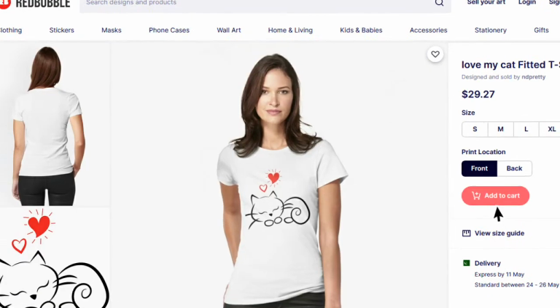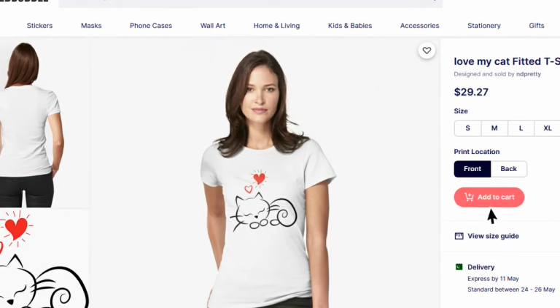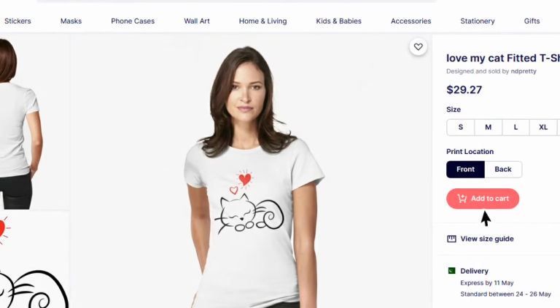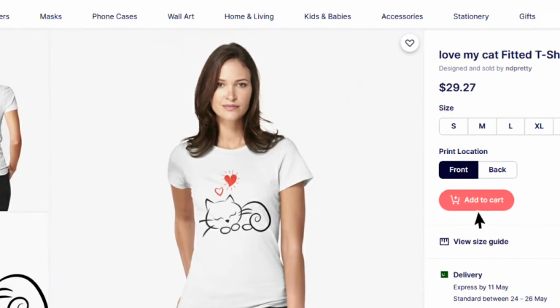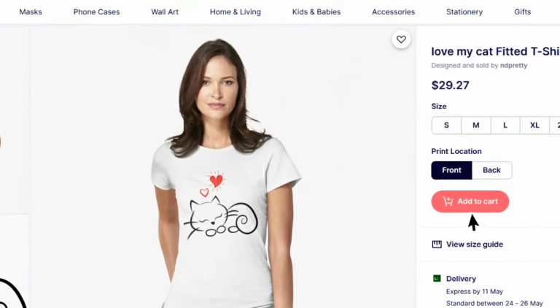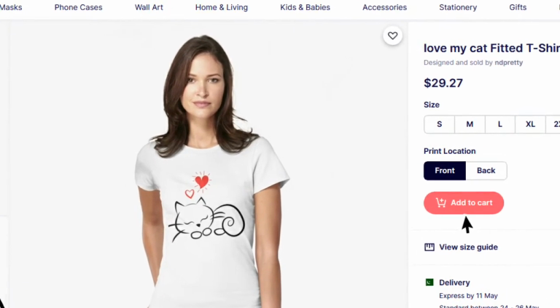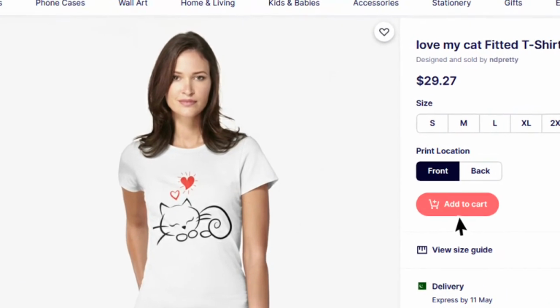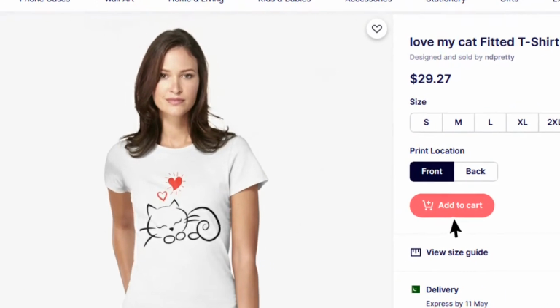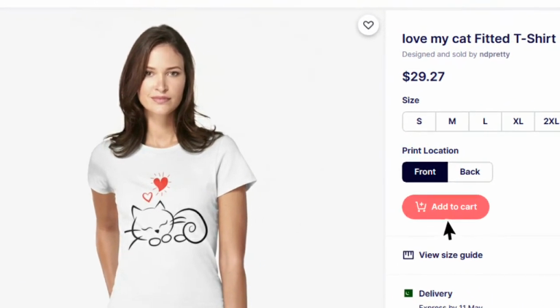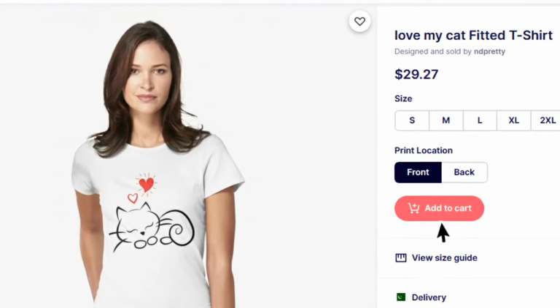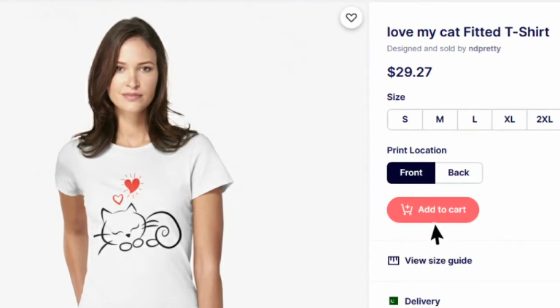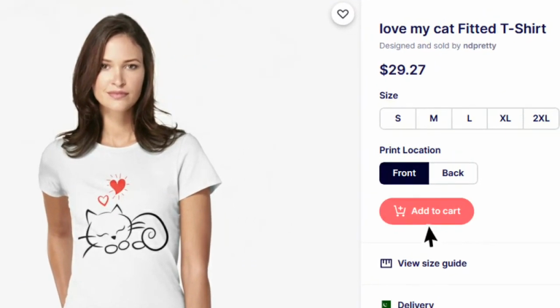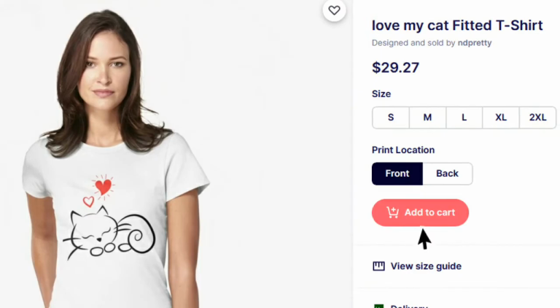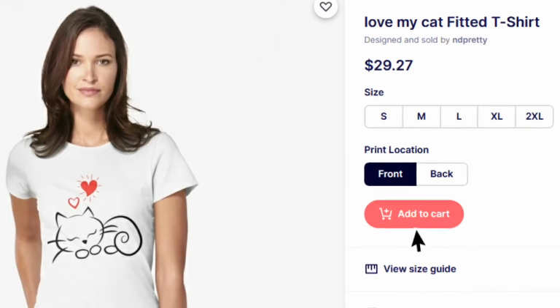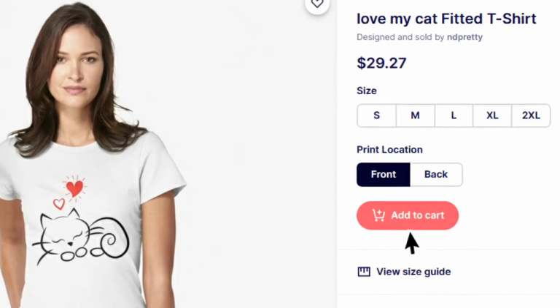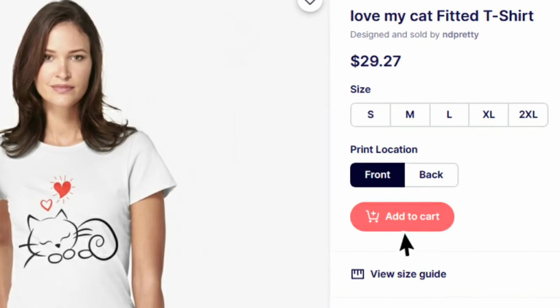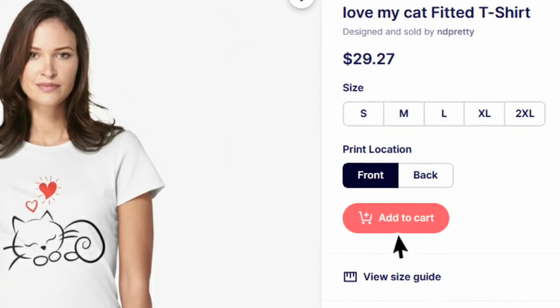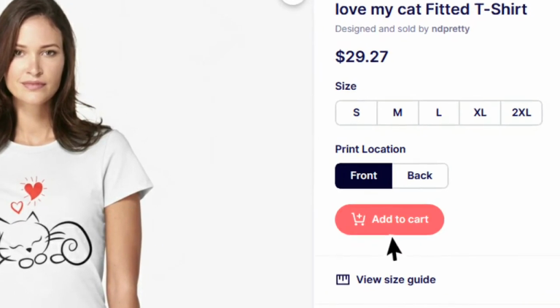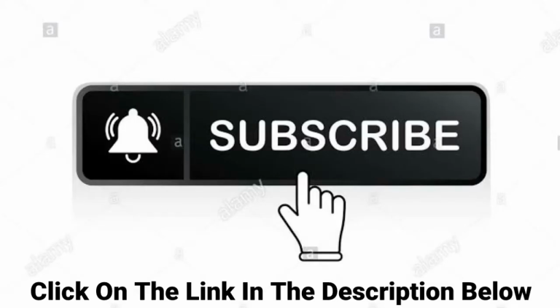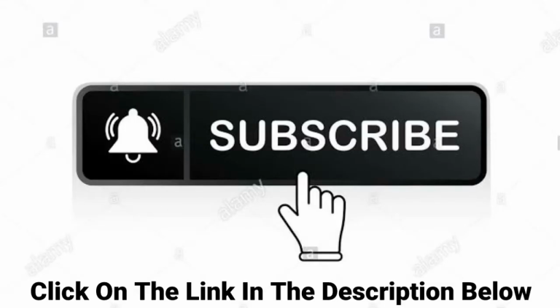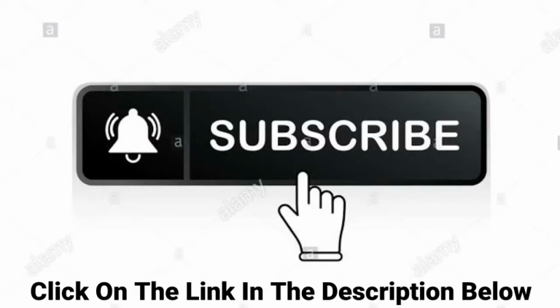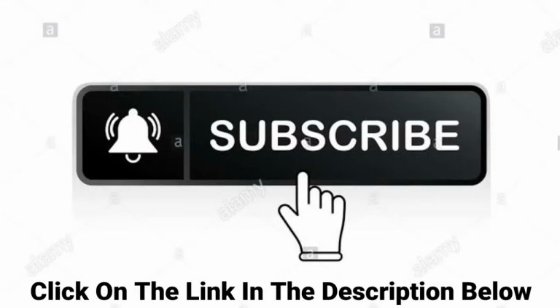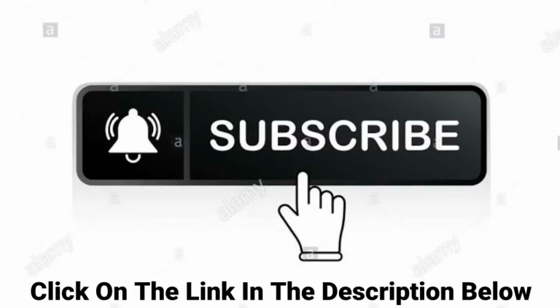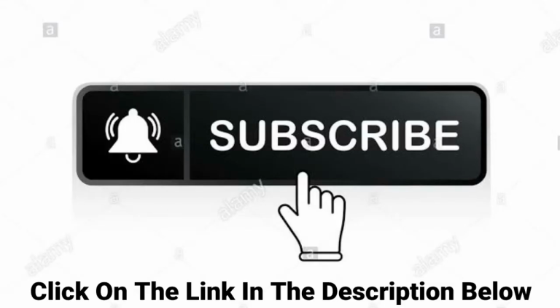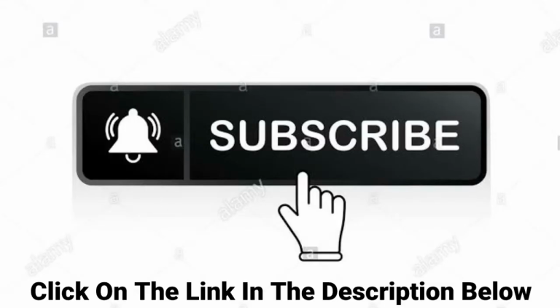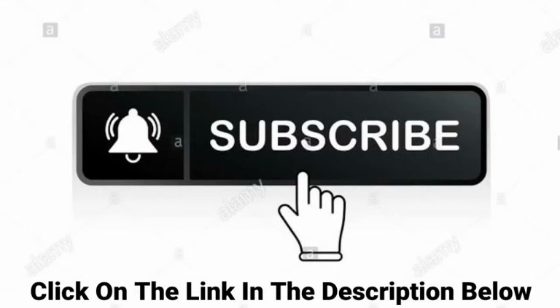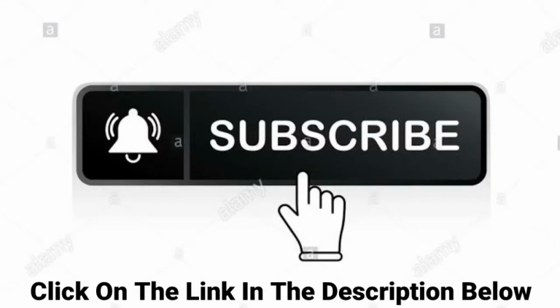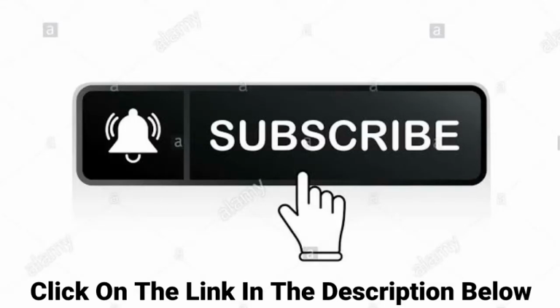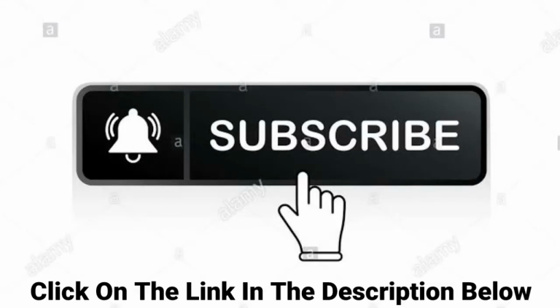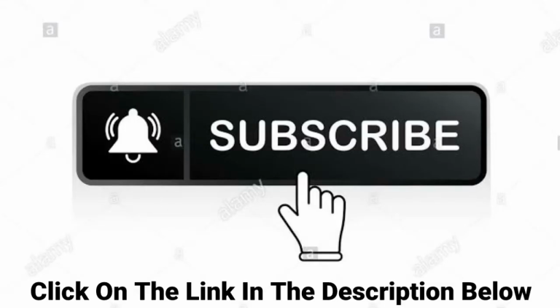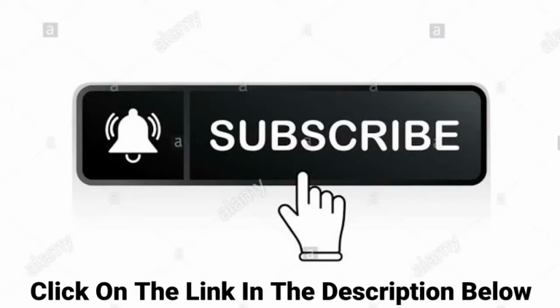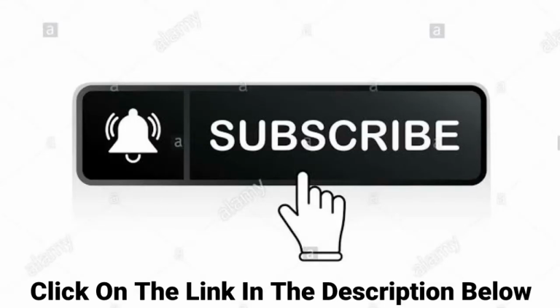To place the order, please click on the add to cart button. Subscribe and click the link in the description below.